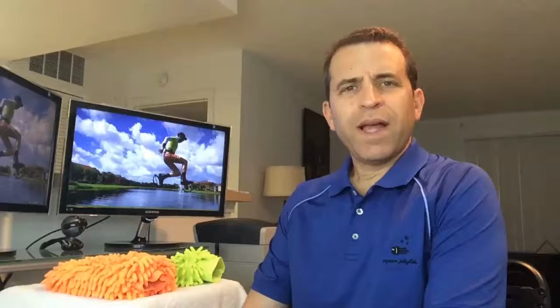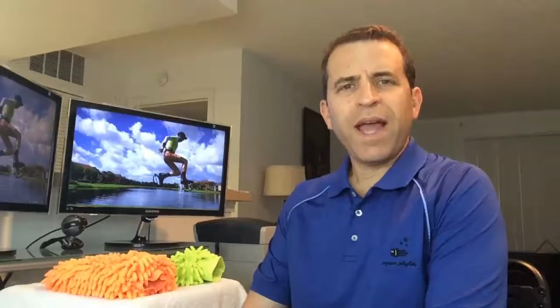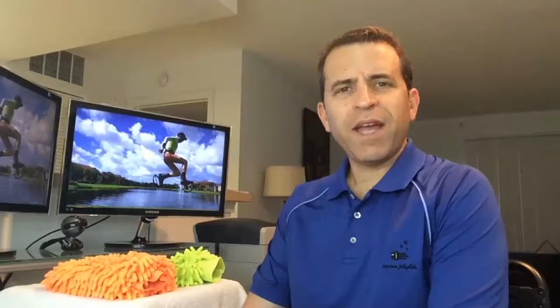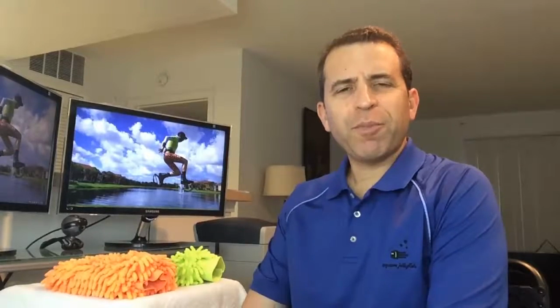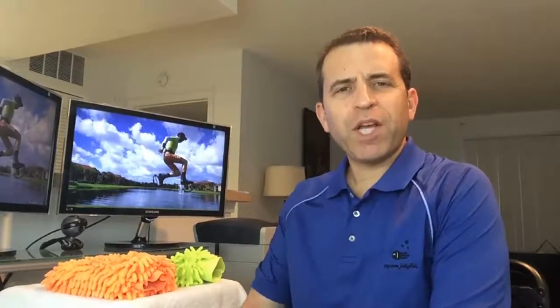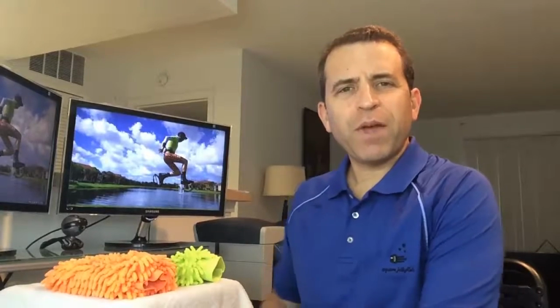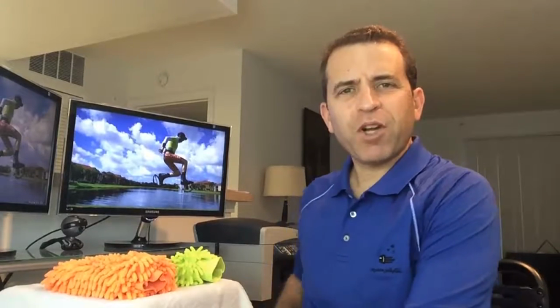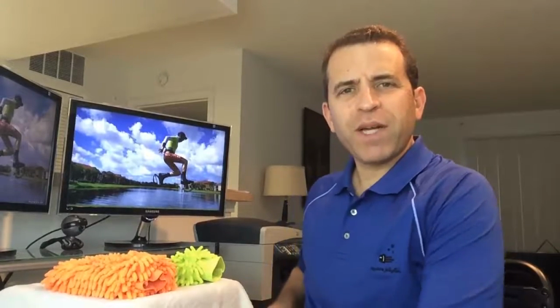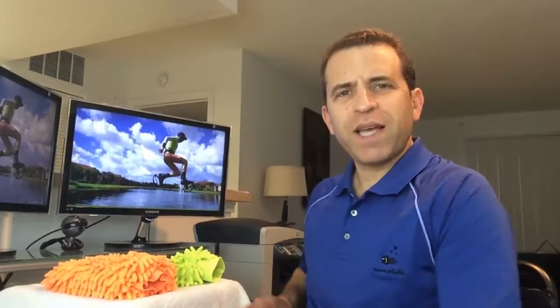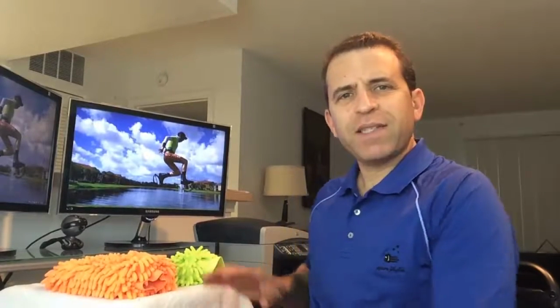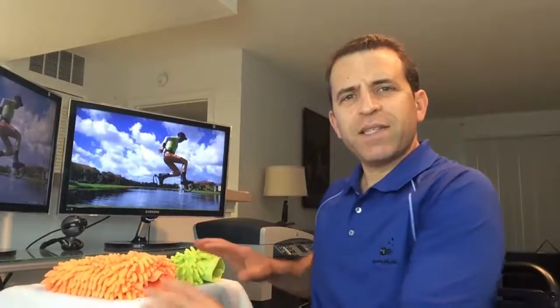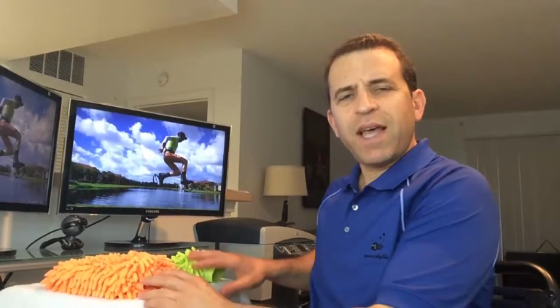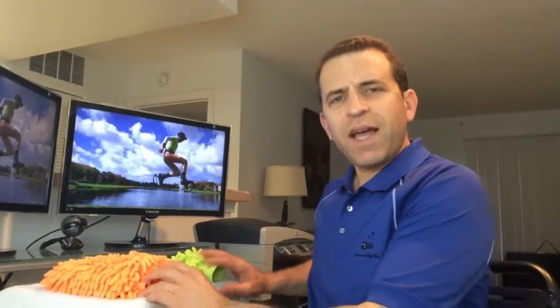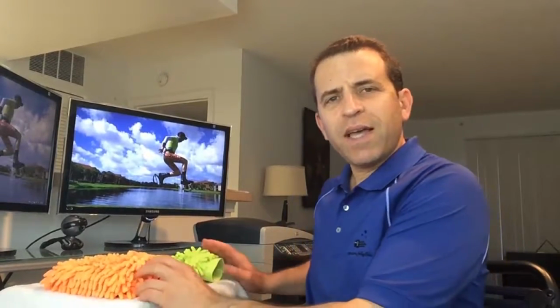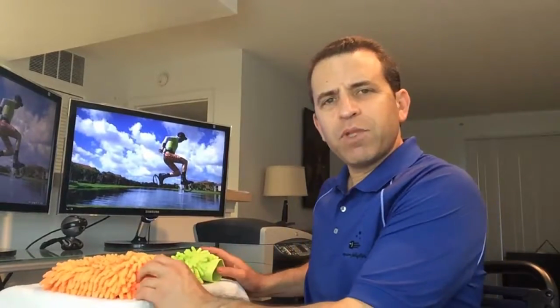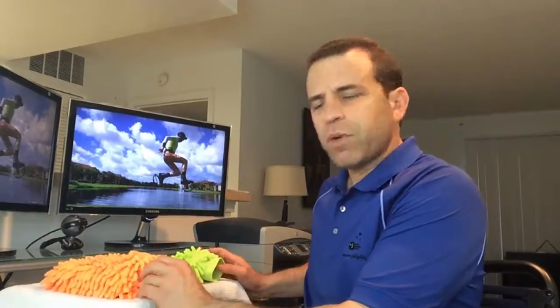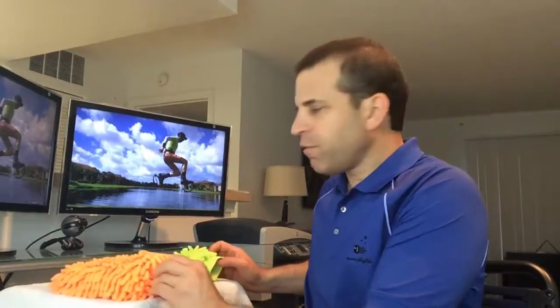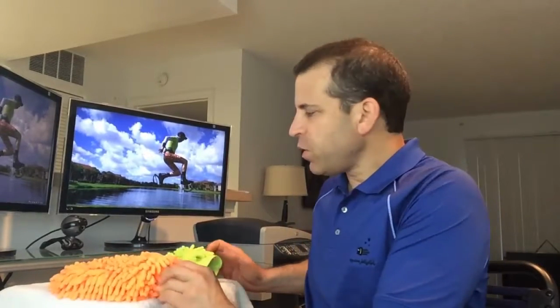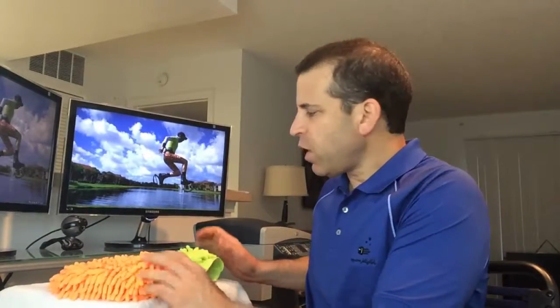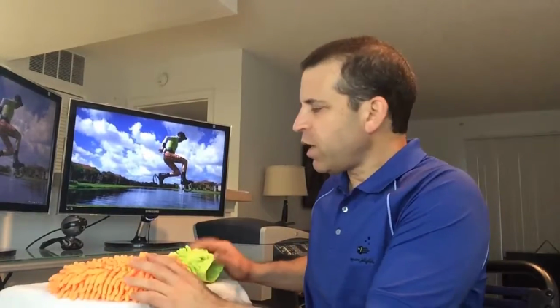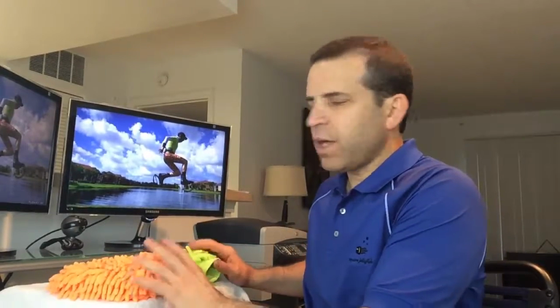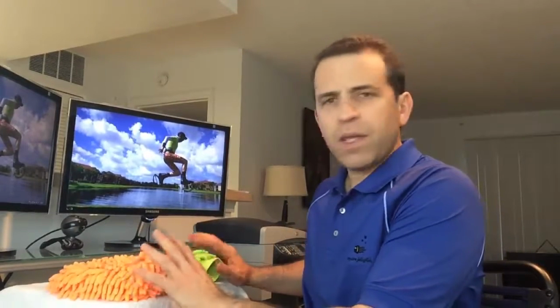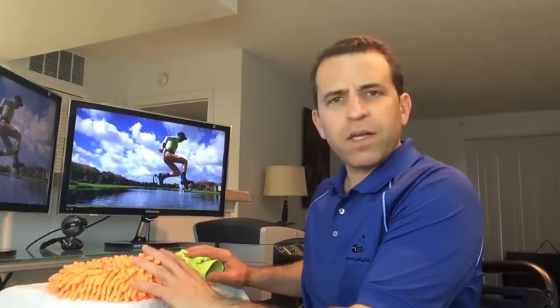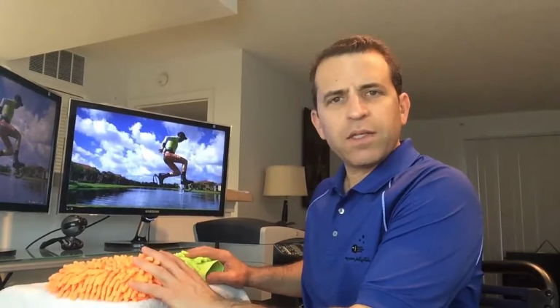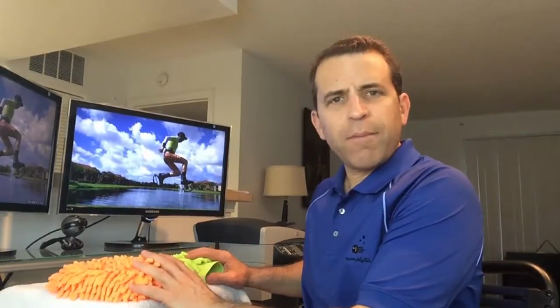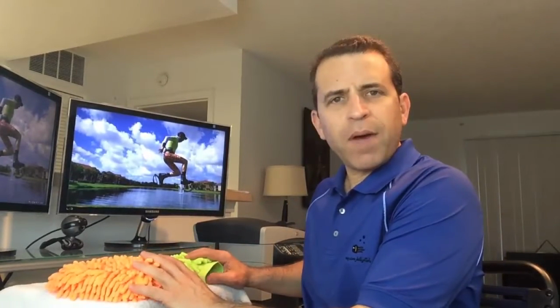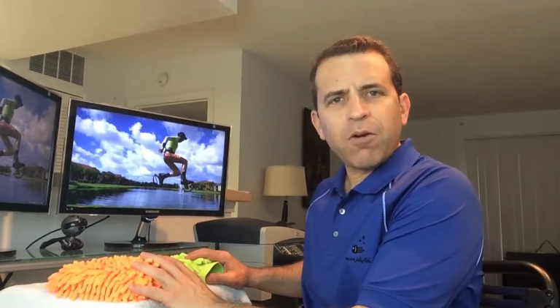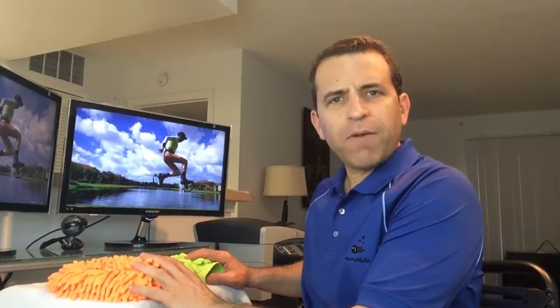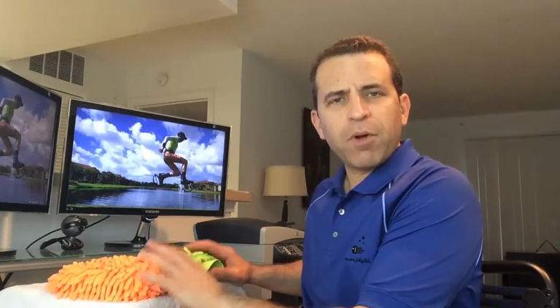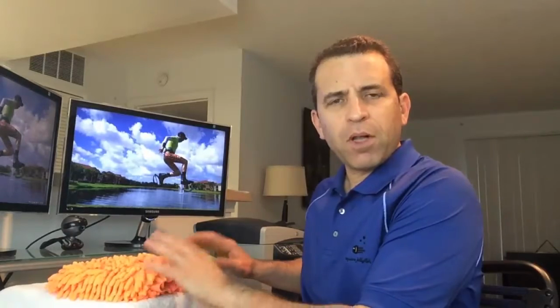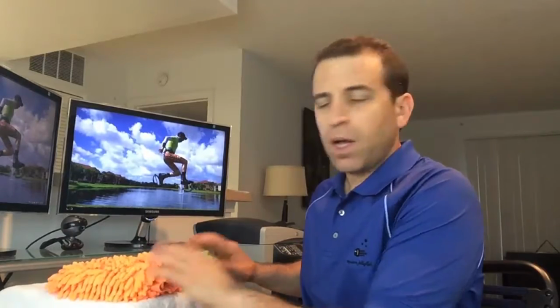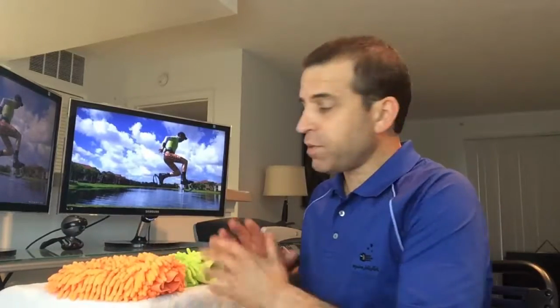Hey everybody, hope you're having a great day. Today I am doing a review on these microfiber gloves.